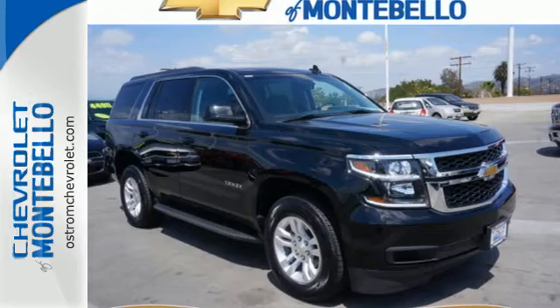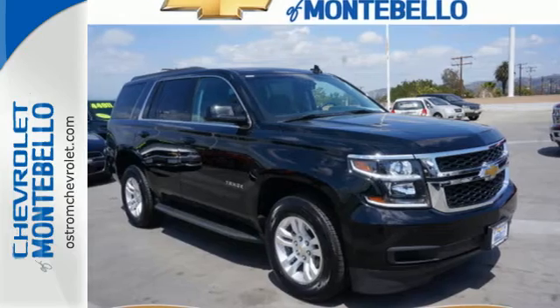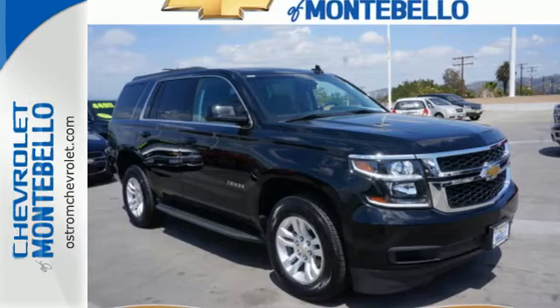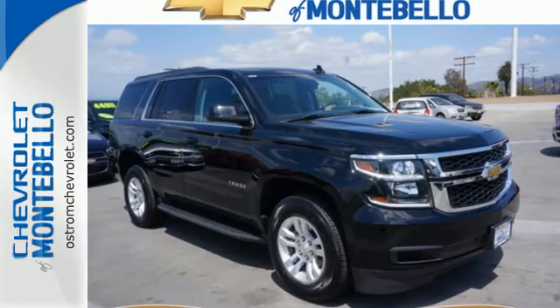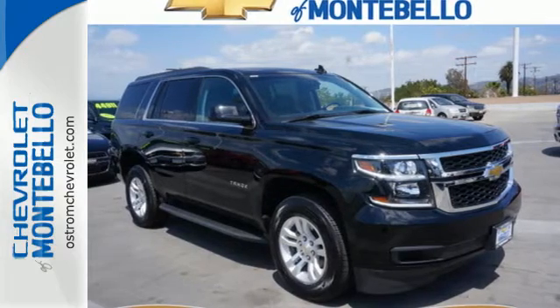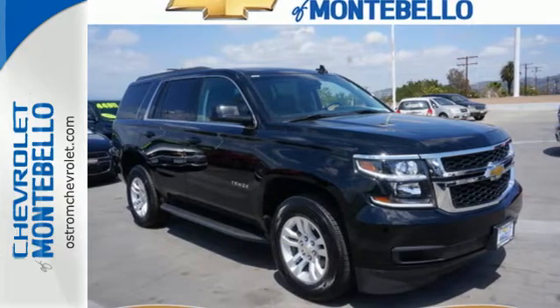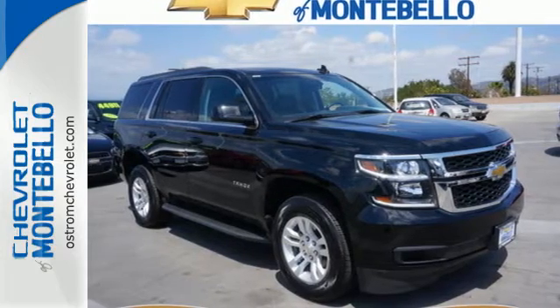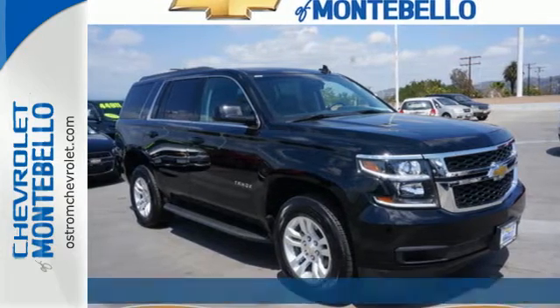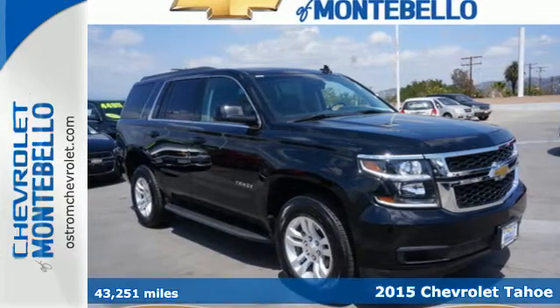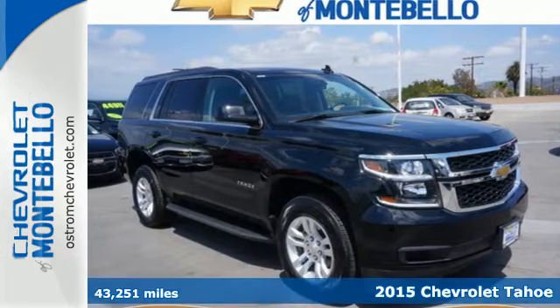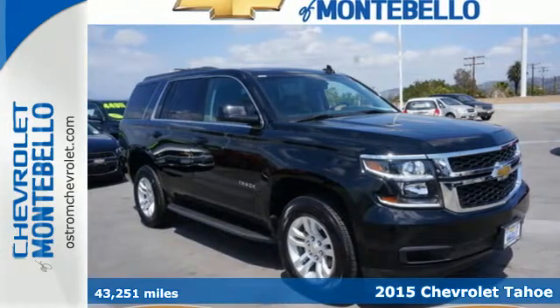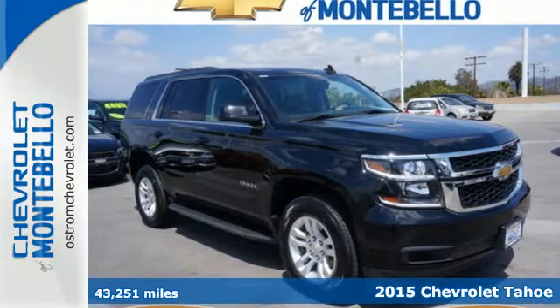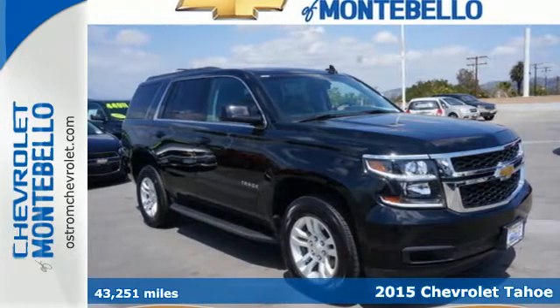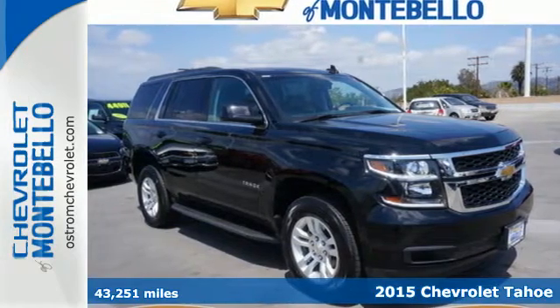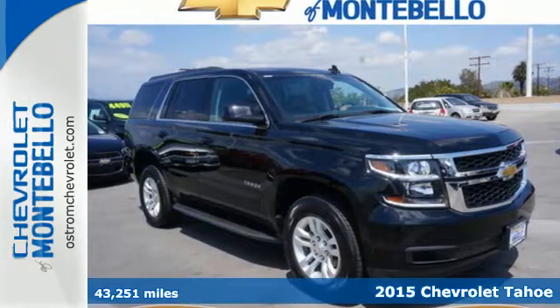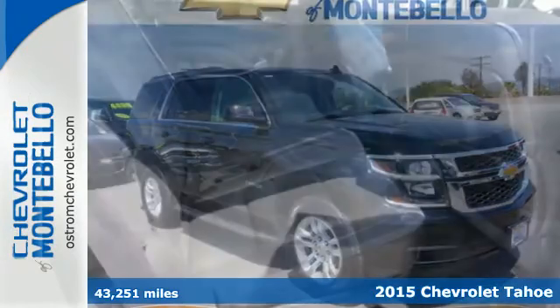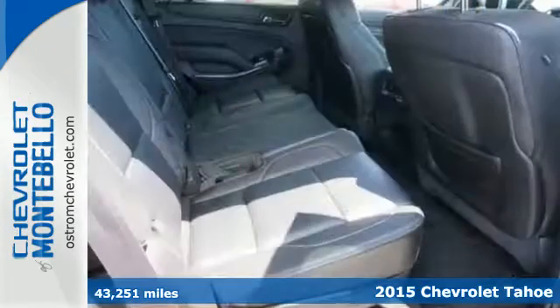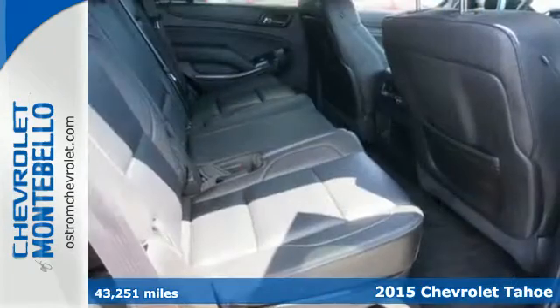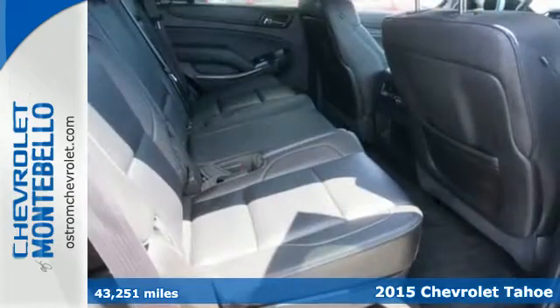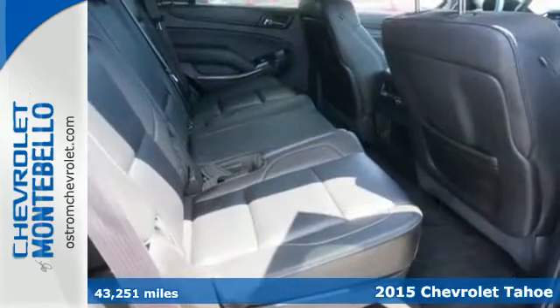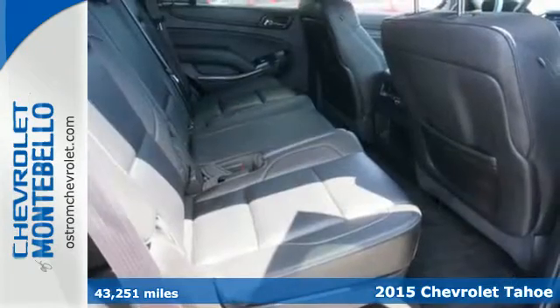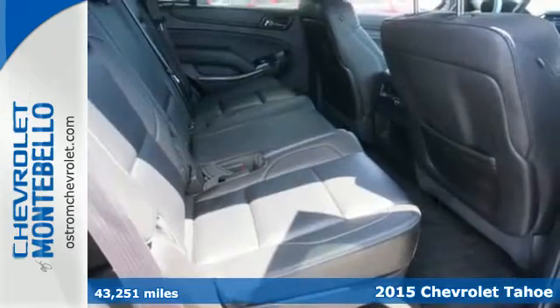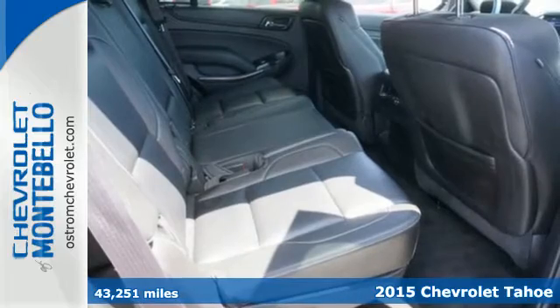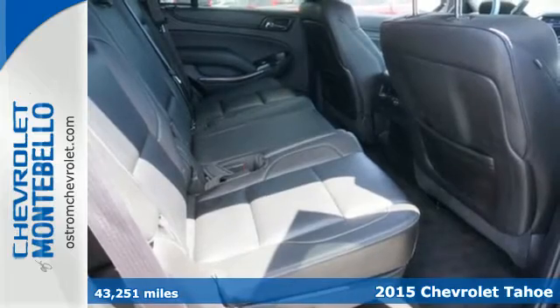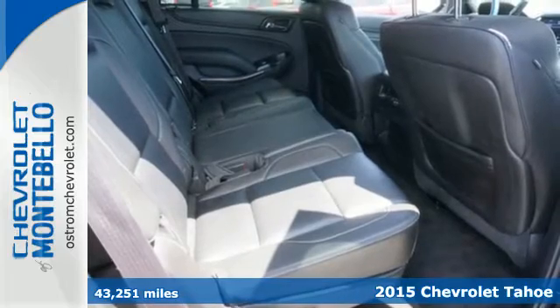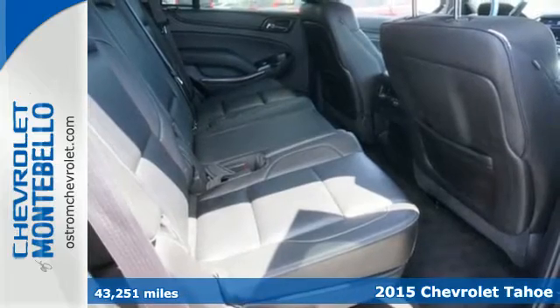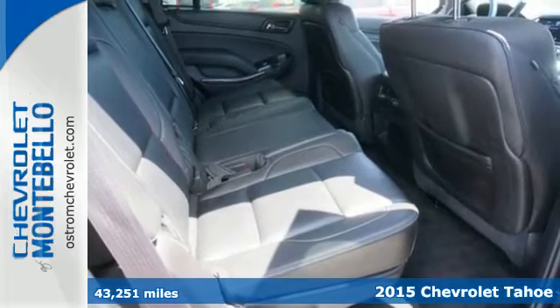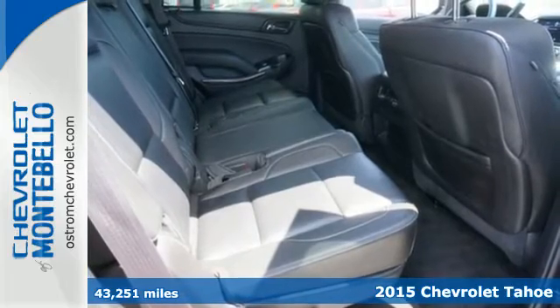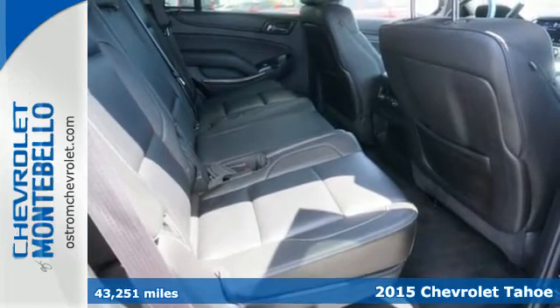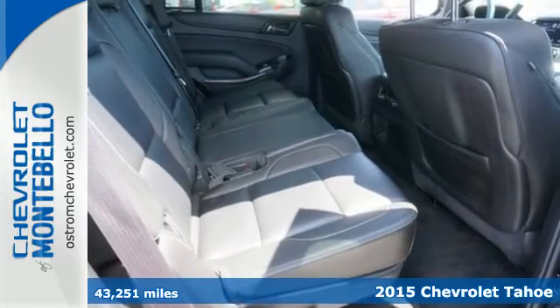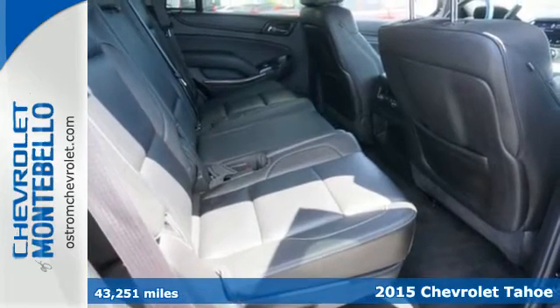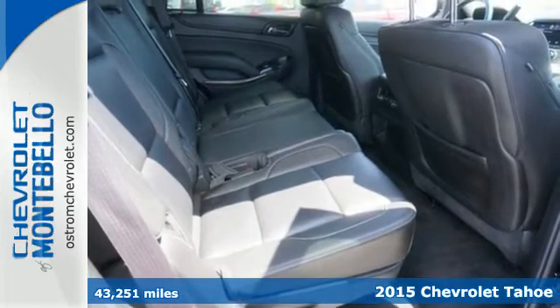It's a 2015 Chevrolet Tahoe. It's not just brute strength, it's also smart efficiency.